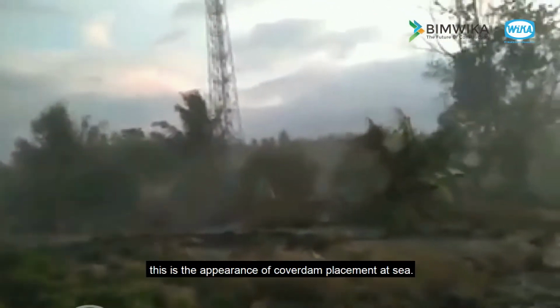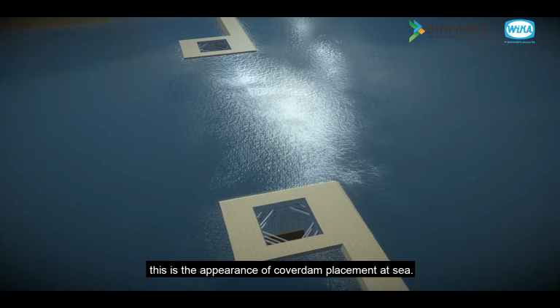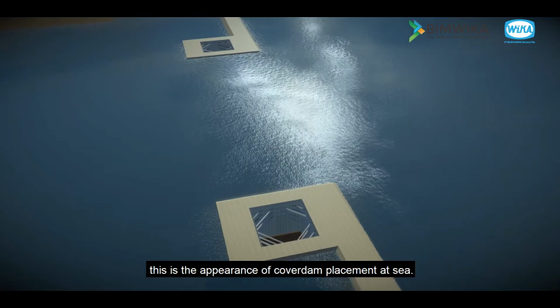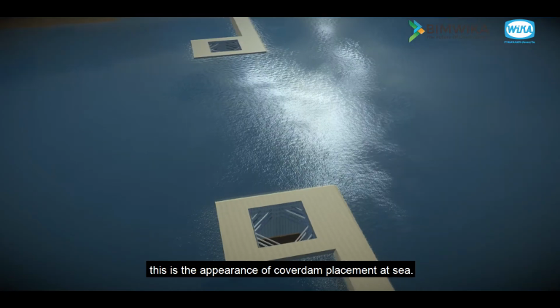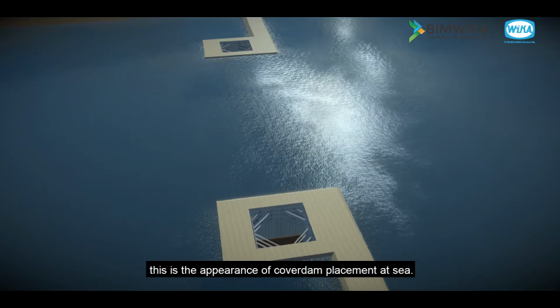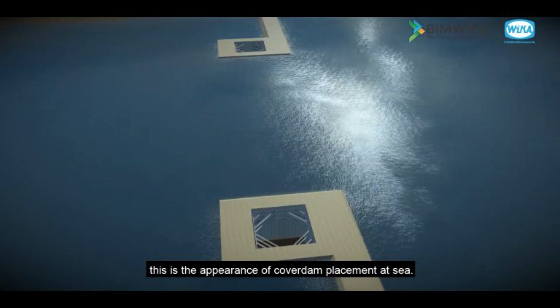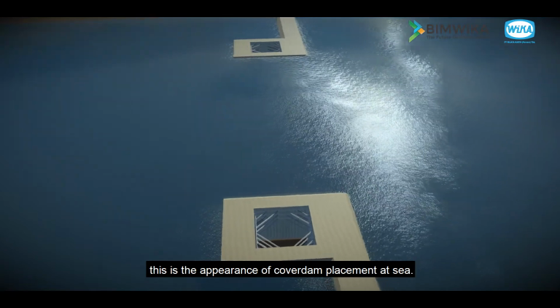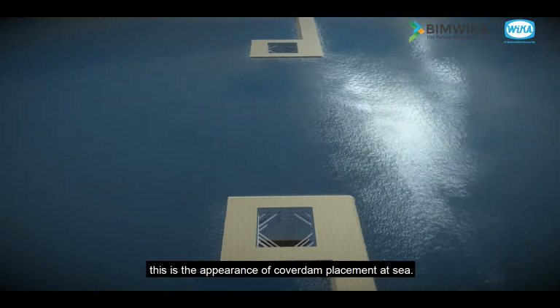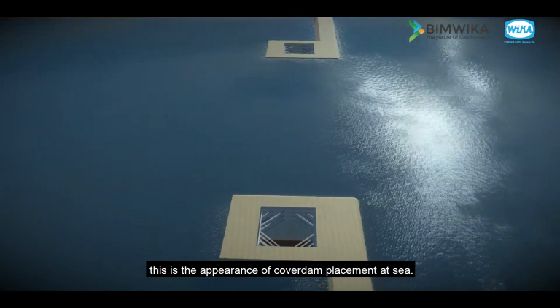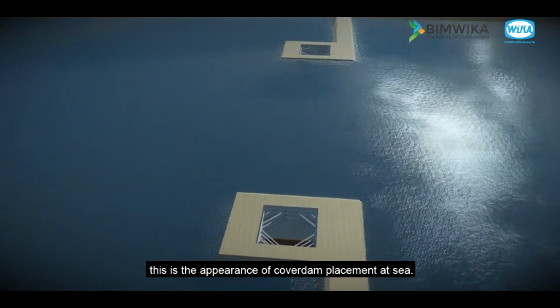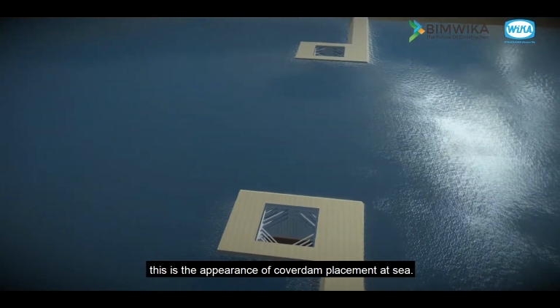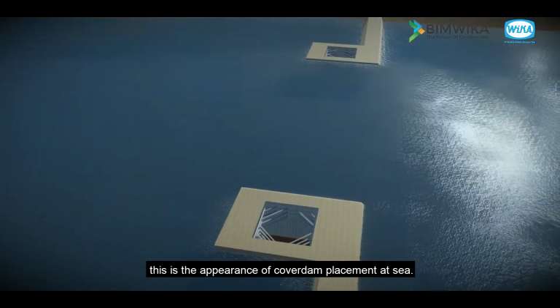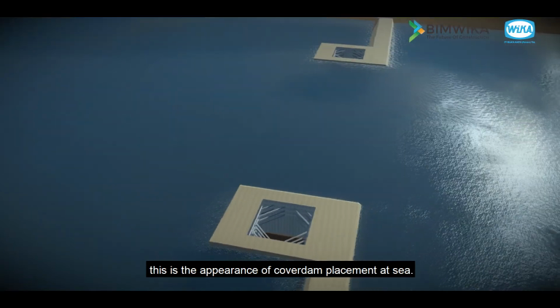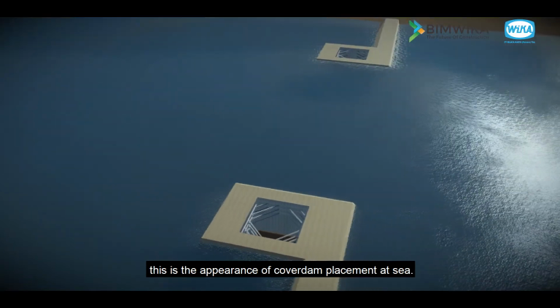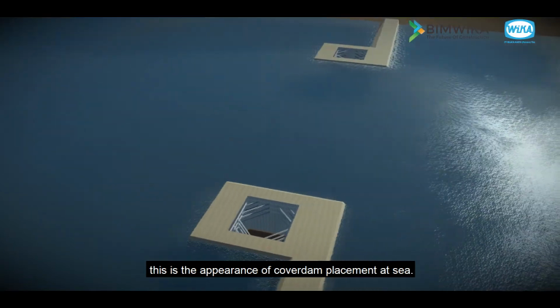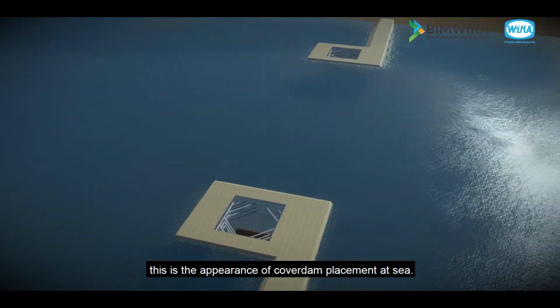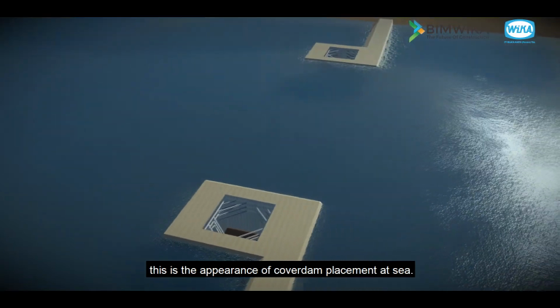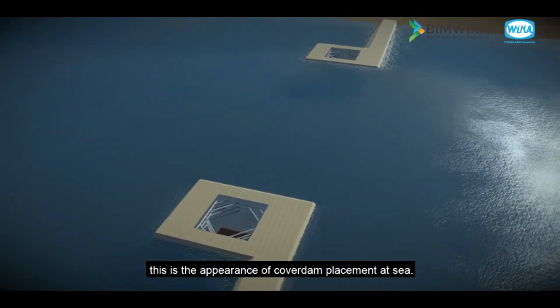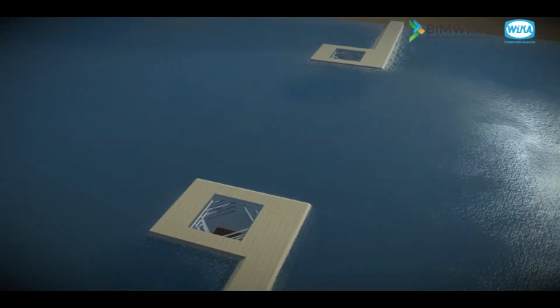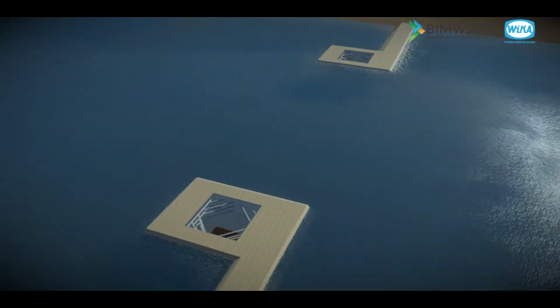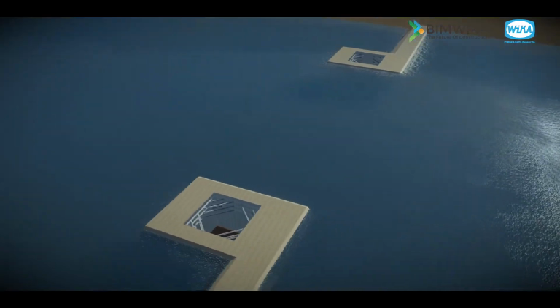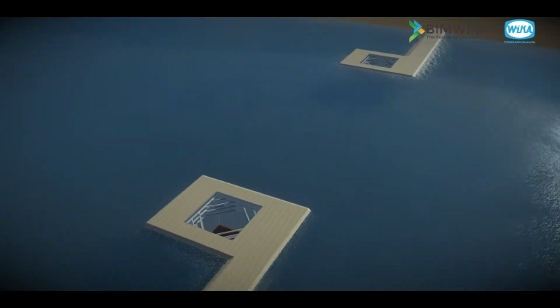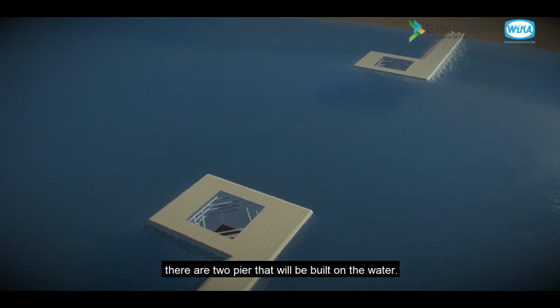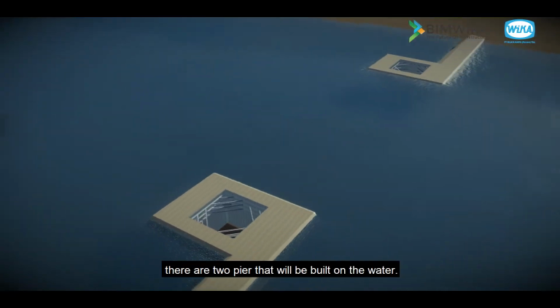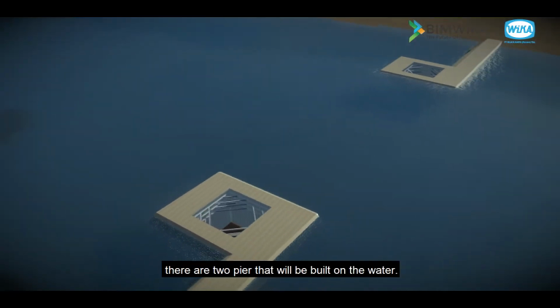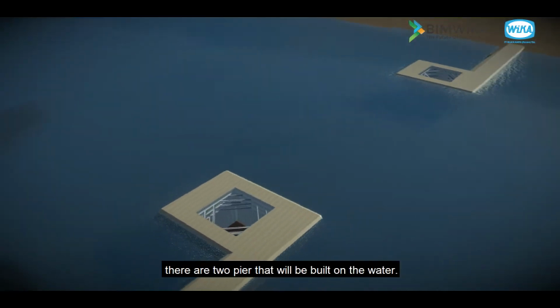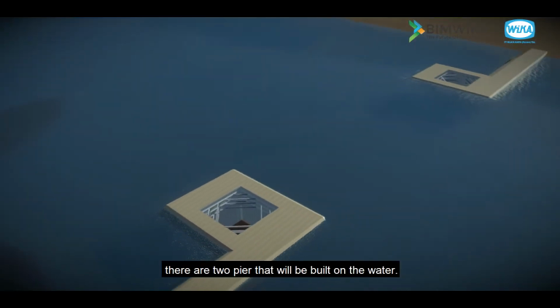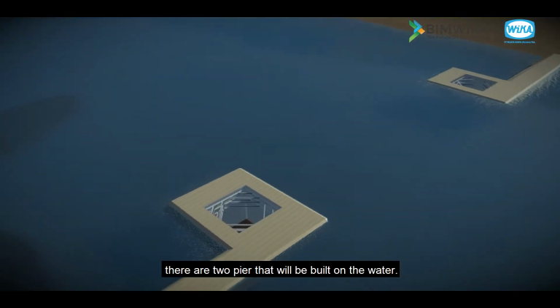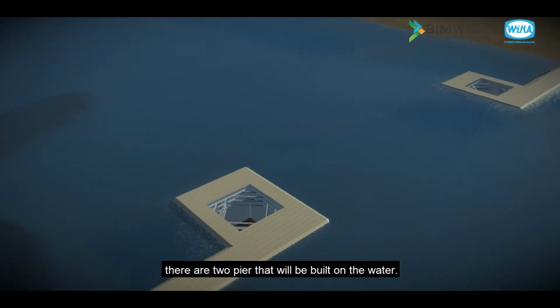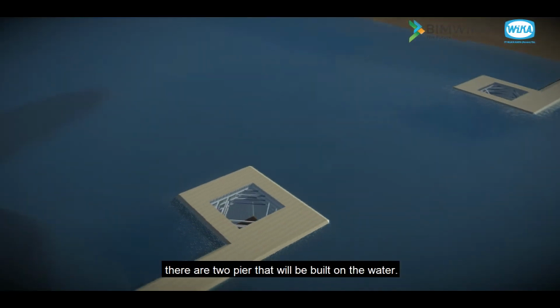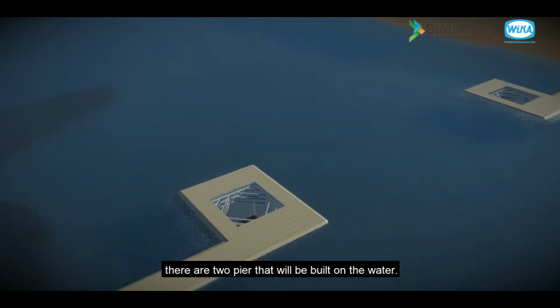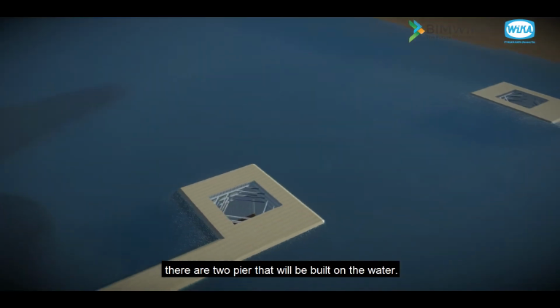This is the appearance of coverdam placement at sea. There are two piers that will be built on the water.